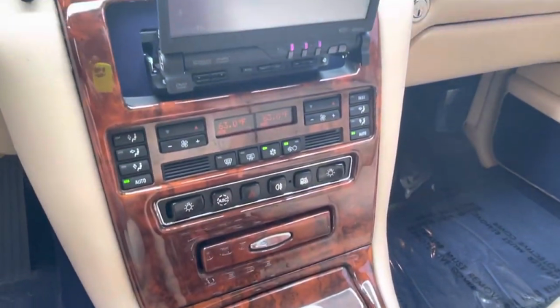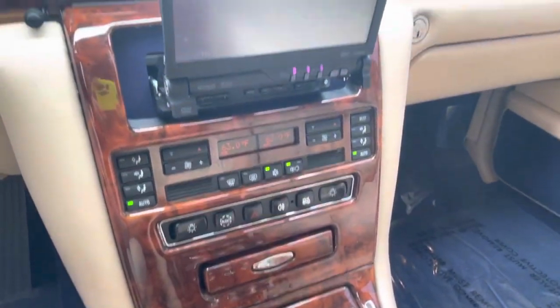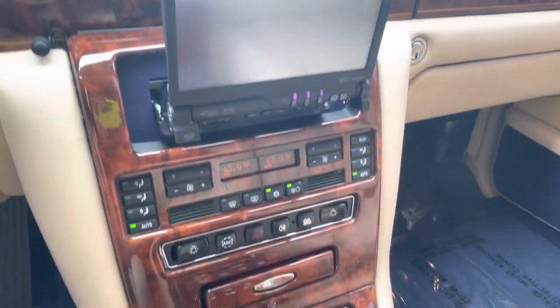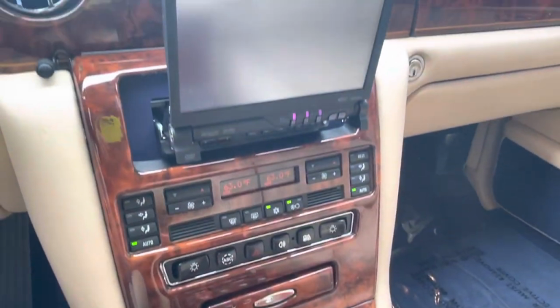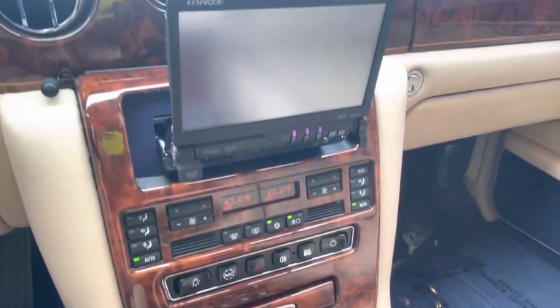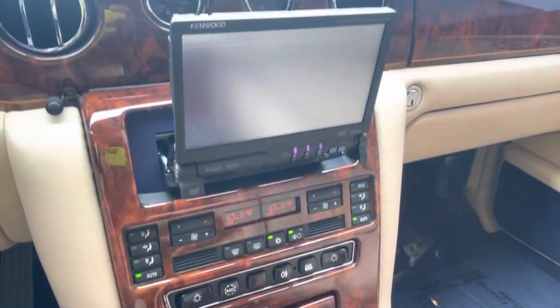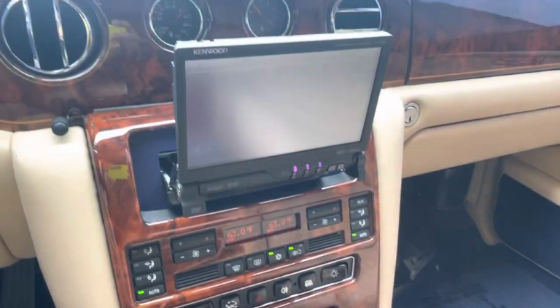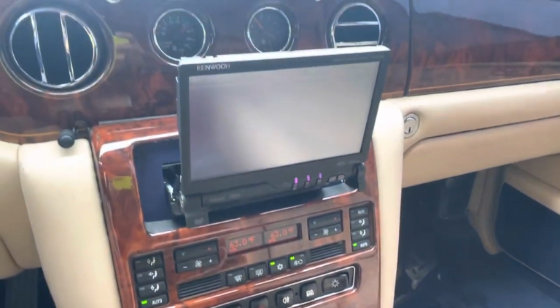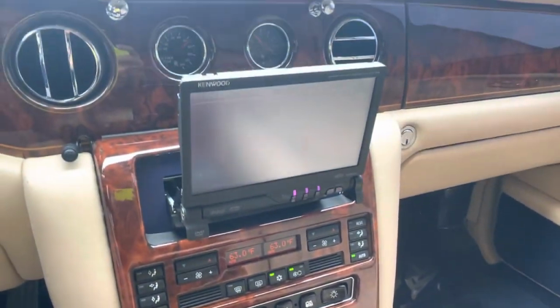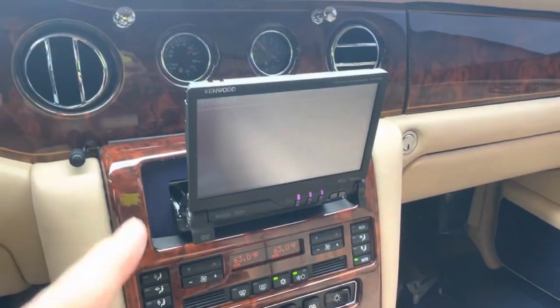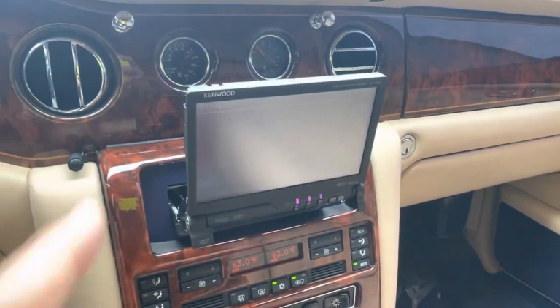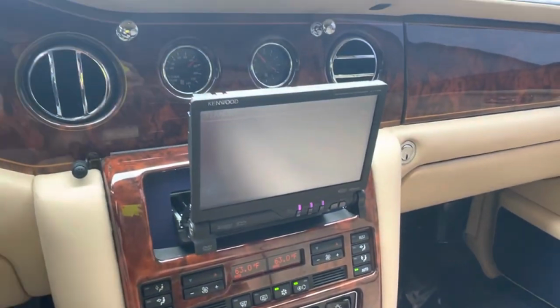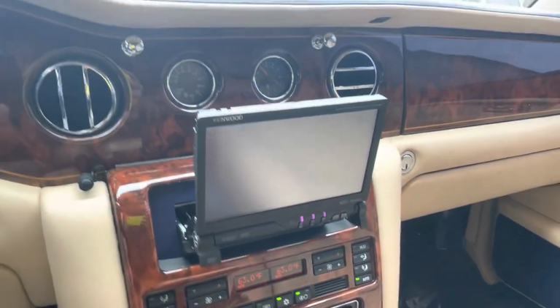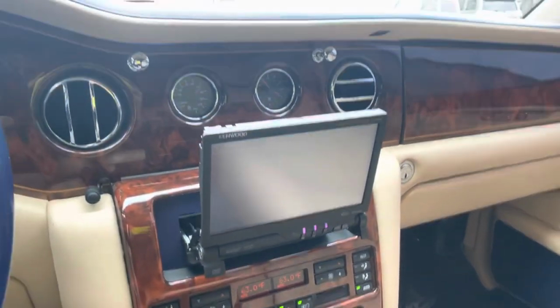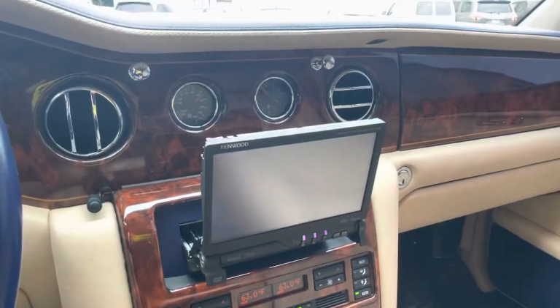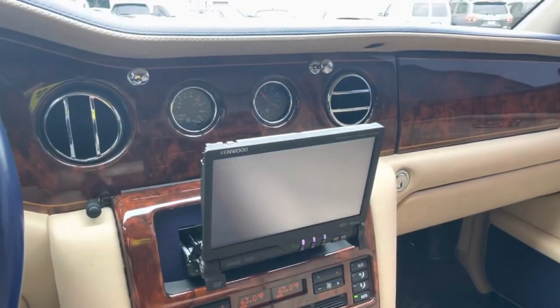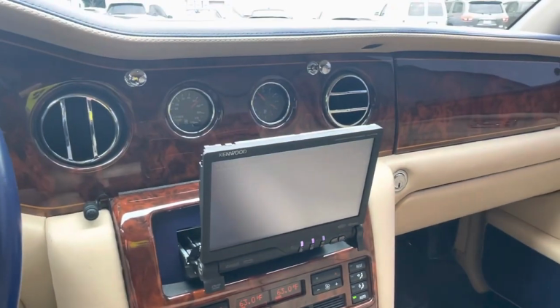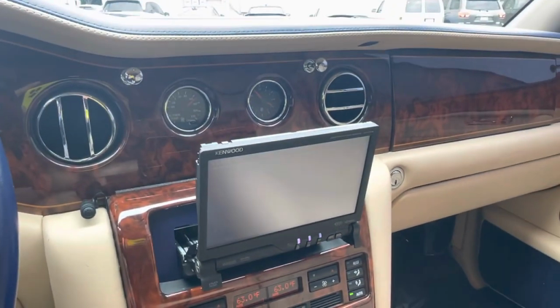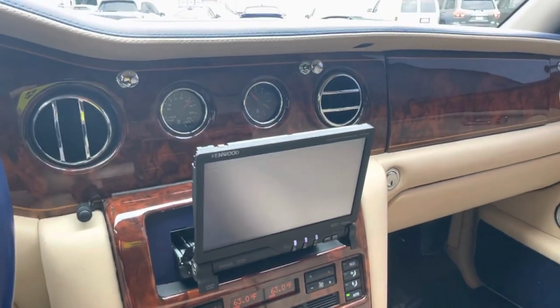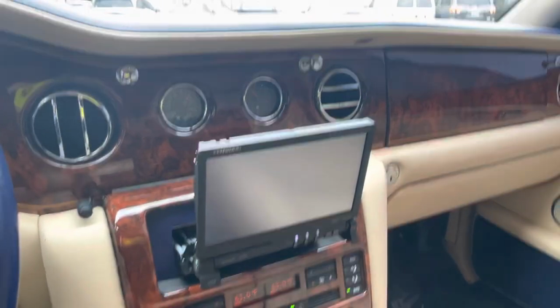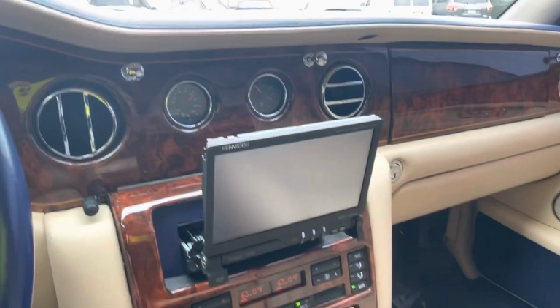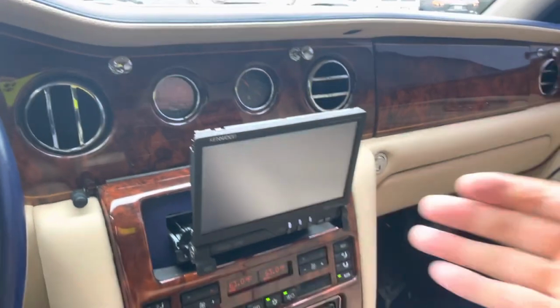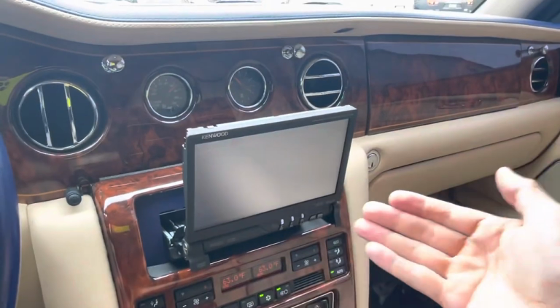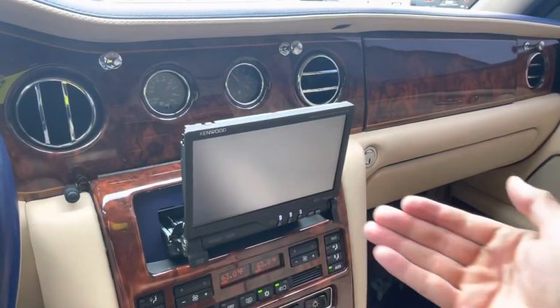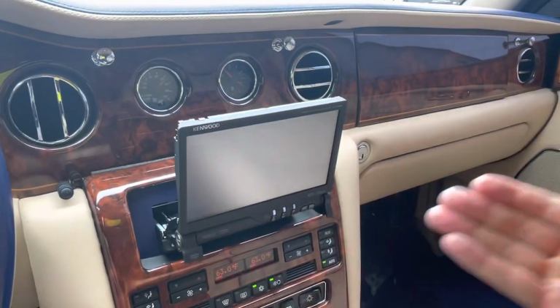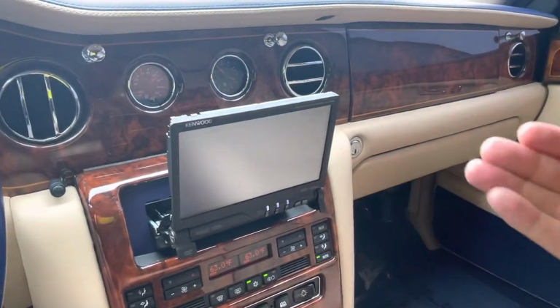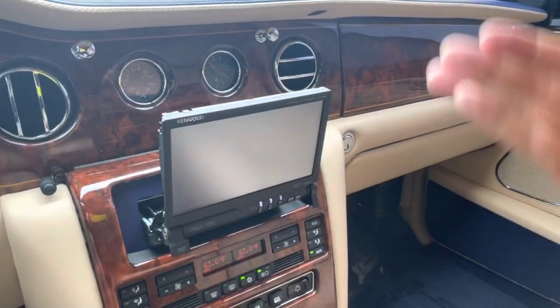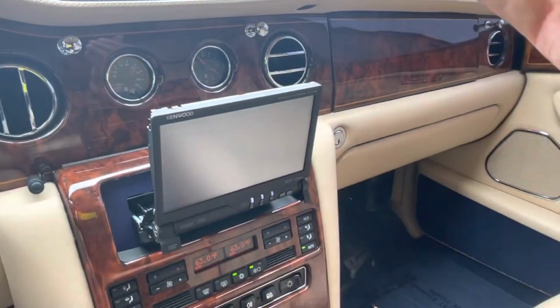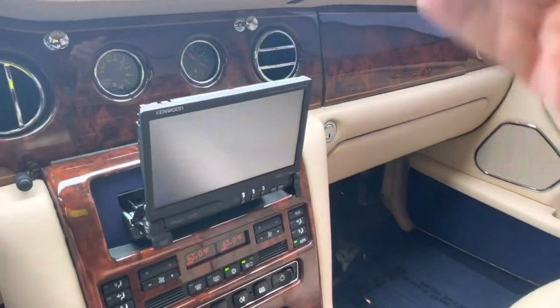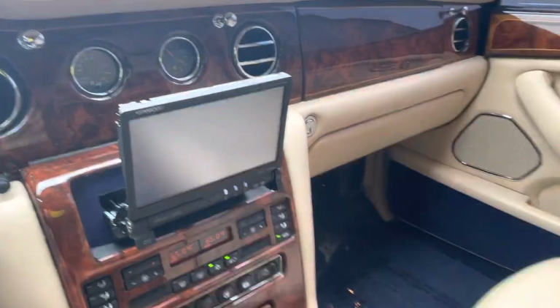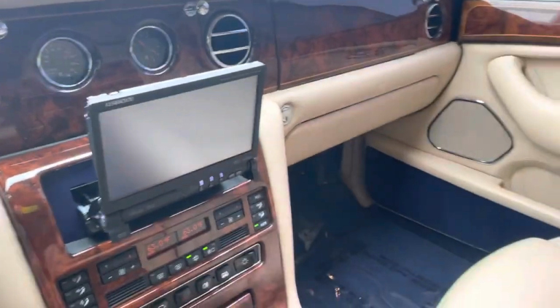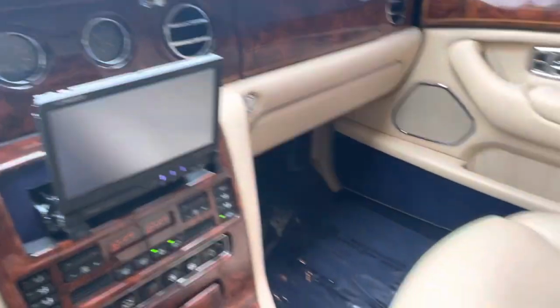Air conditioning blows cold, radio is working, and it does have this double din that comes out and up.